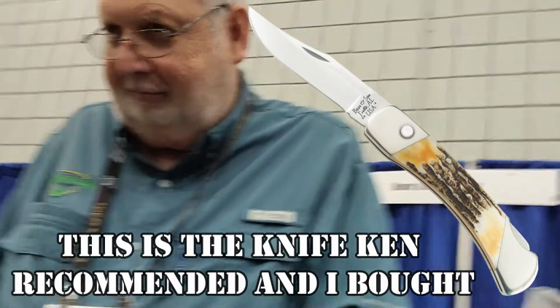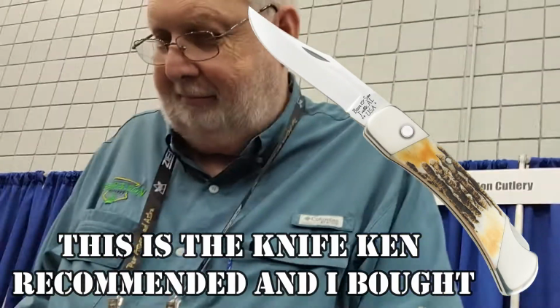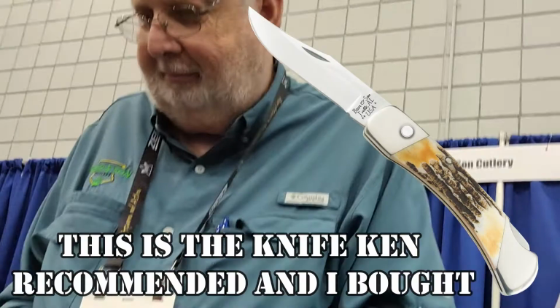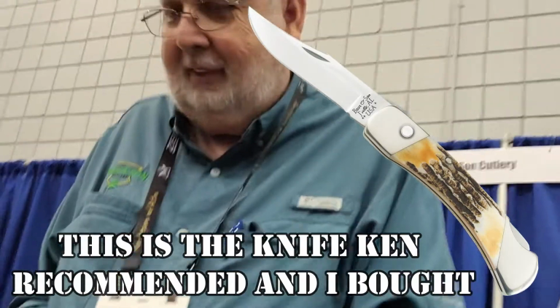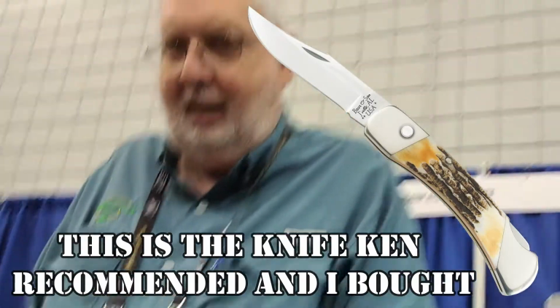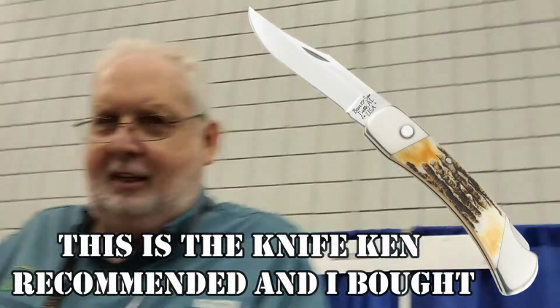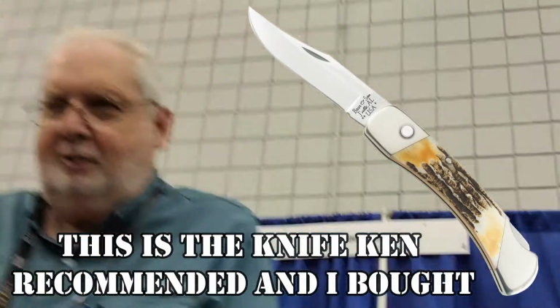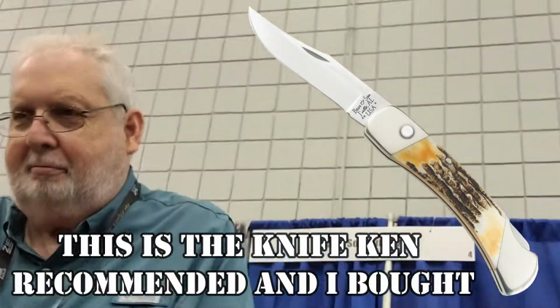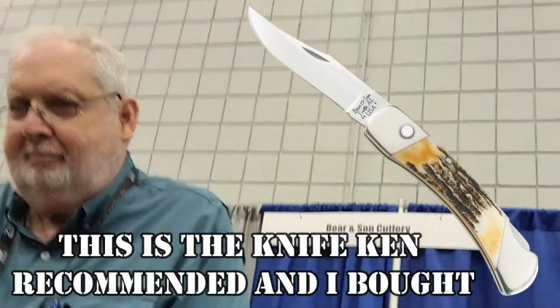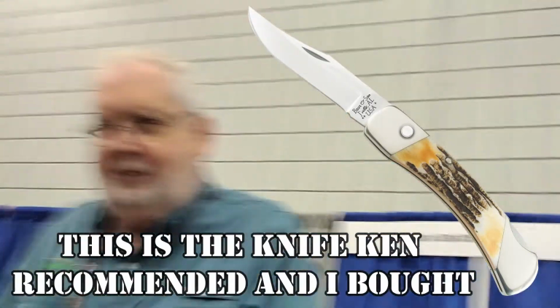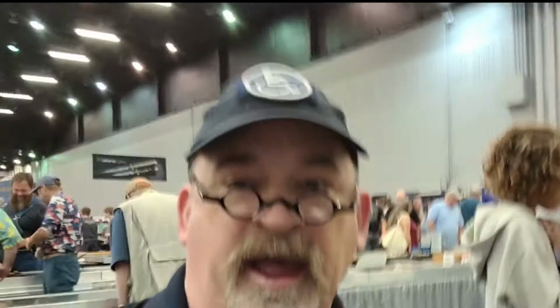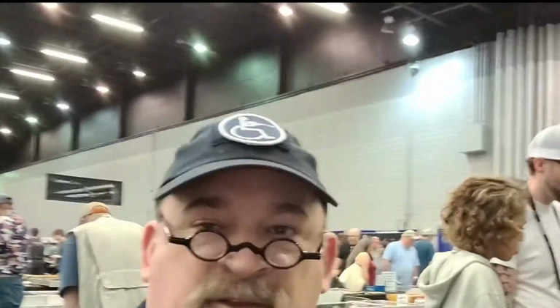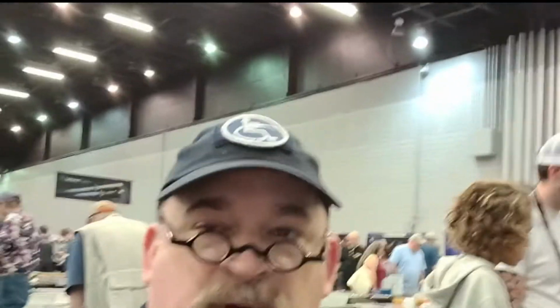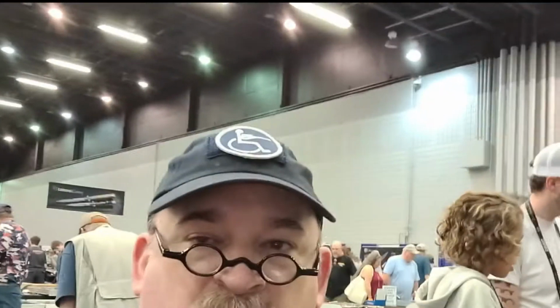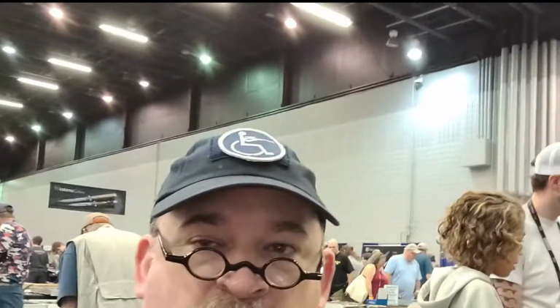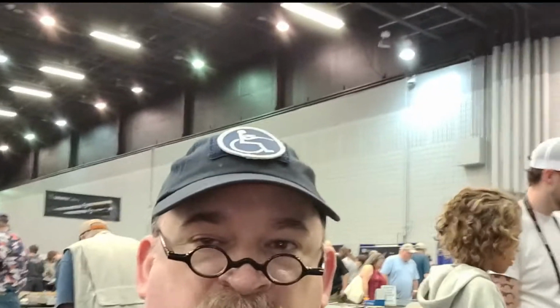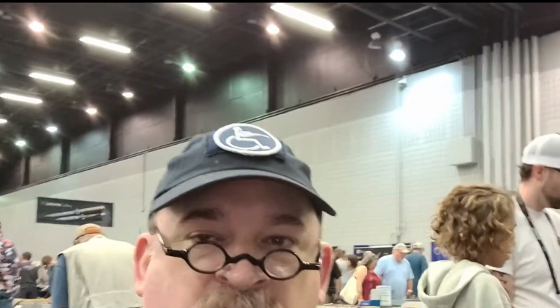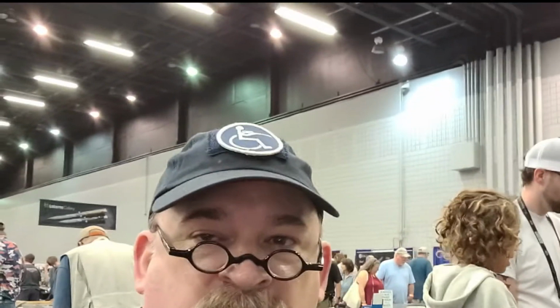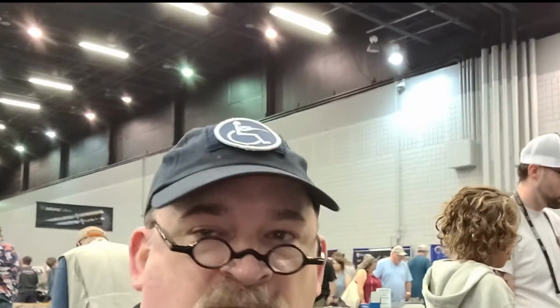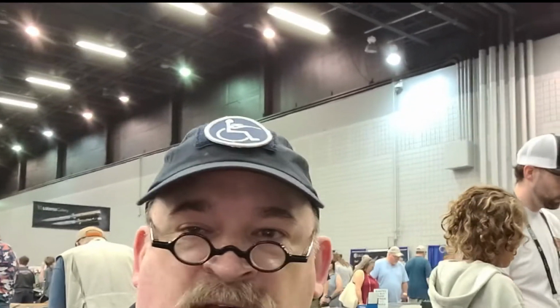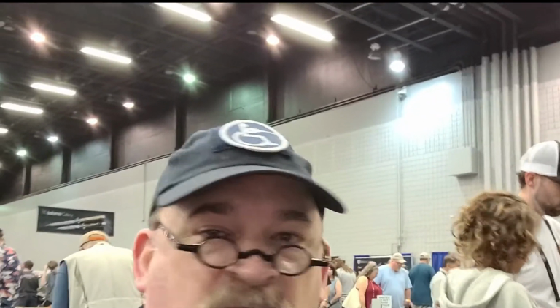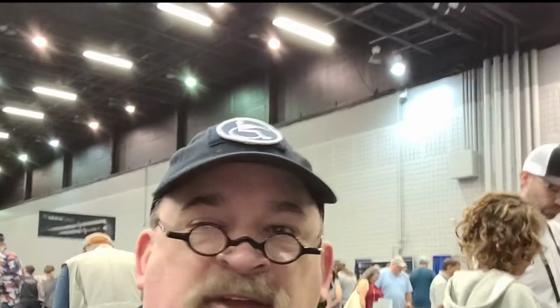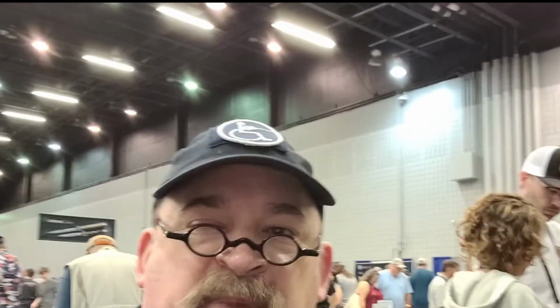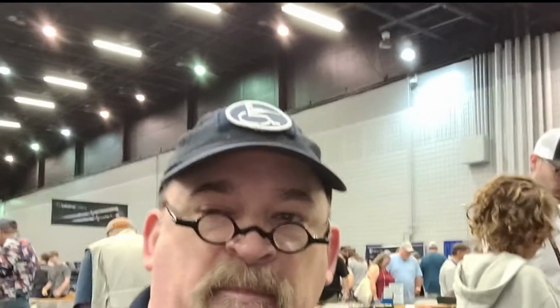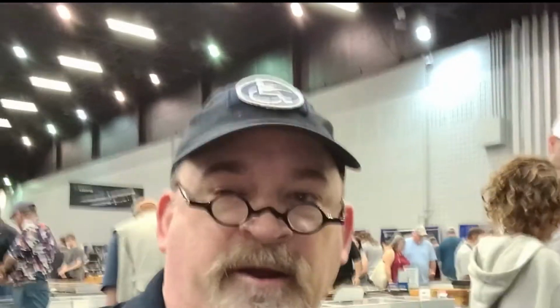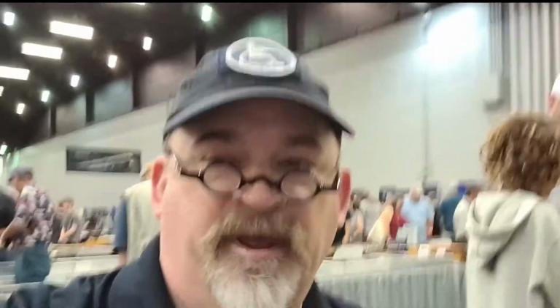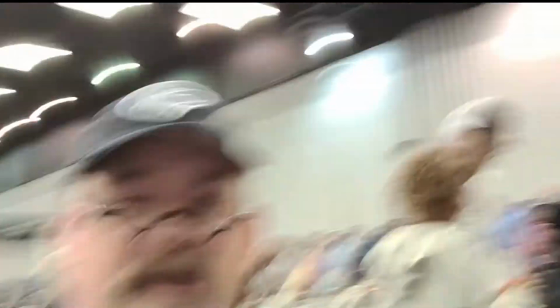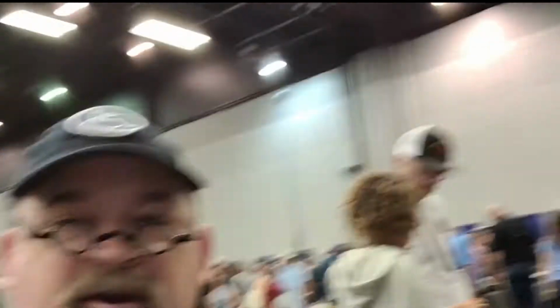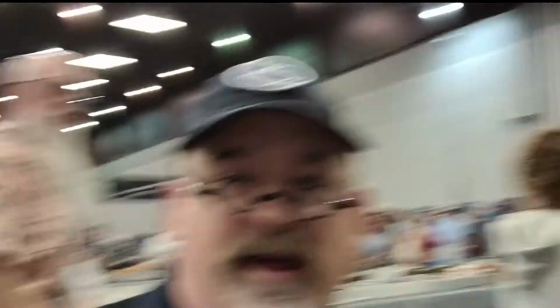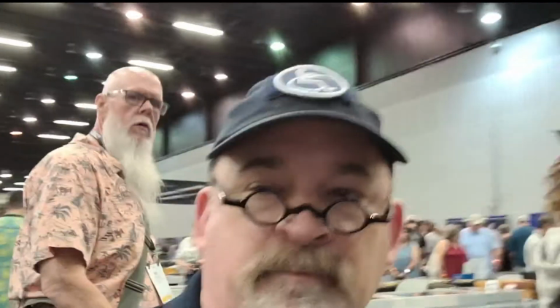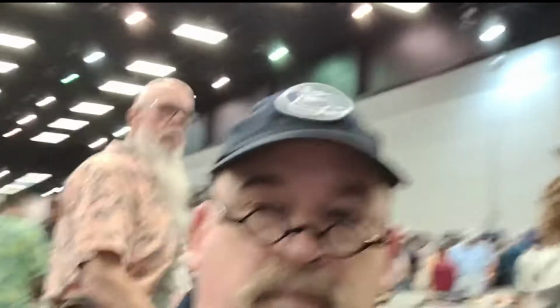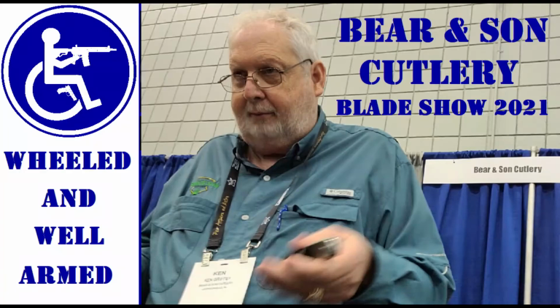Alright, thank you. Have a great show. This is Will from Well Armed — as always, be prepared. Have a great day. Bye-bye.